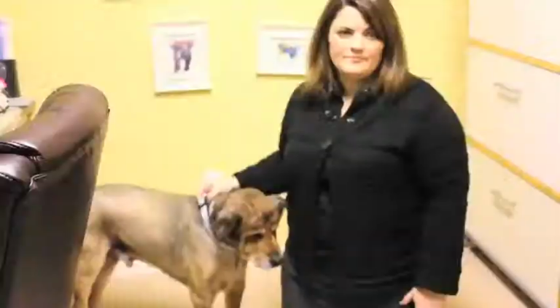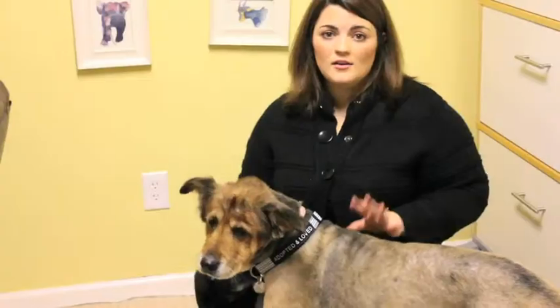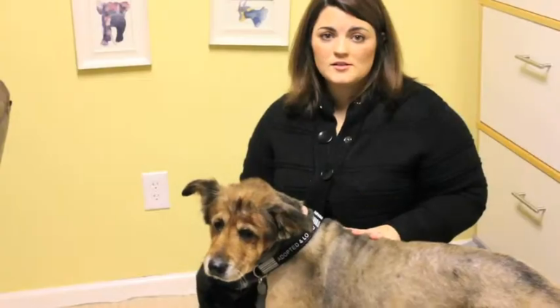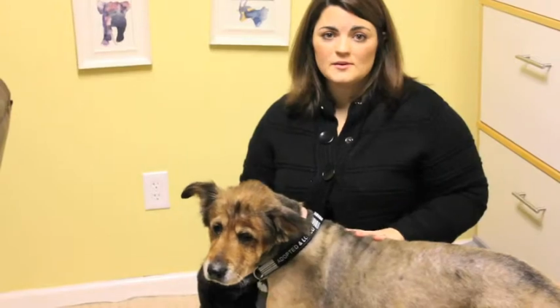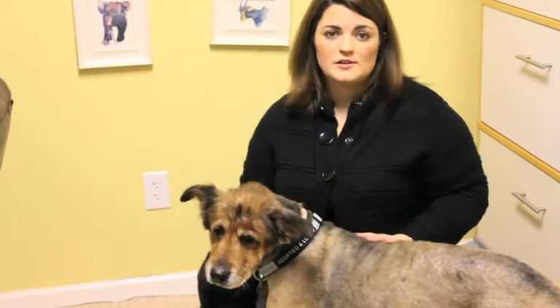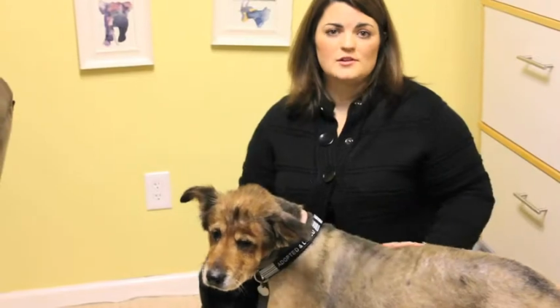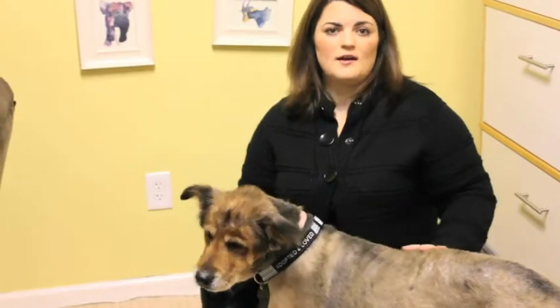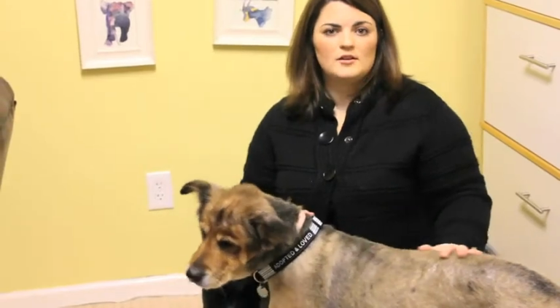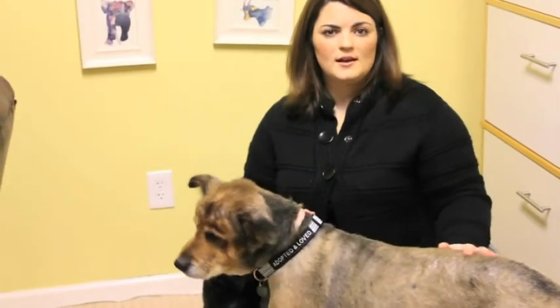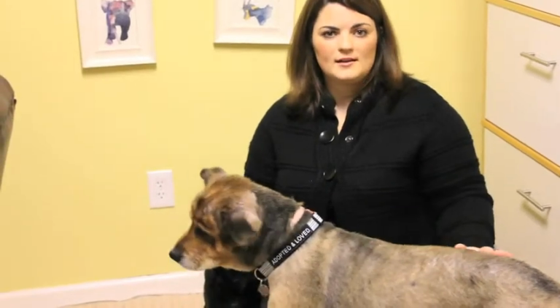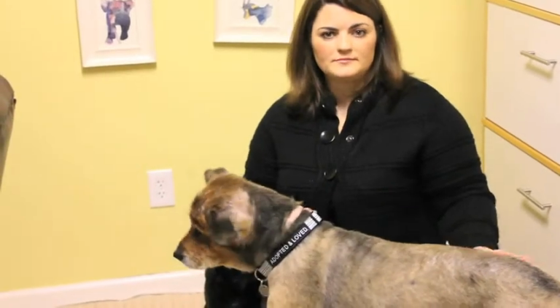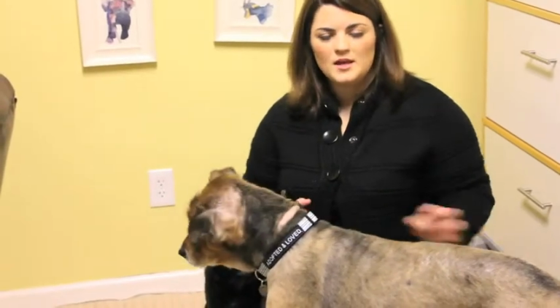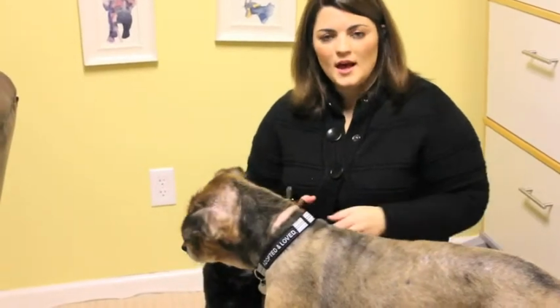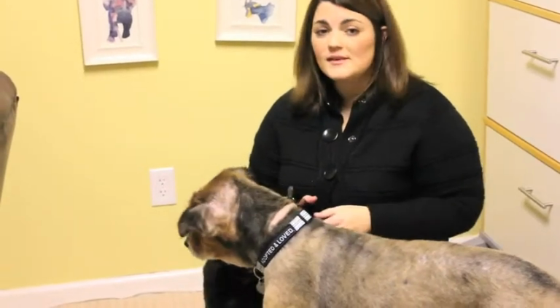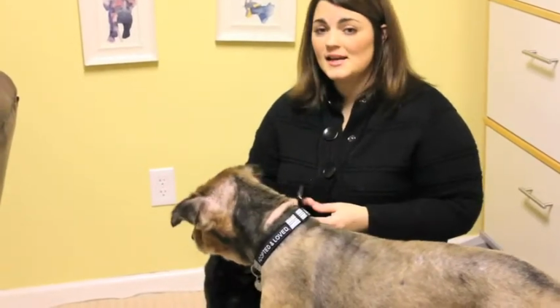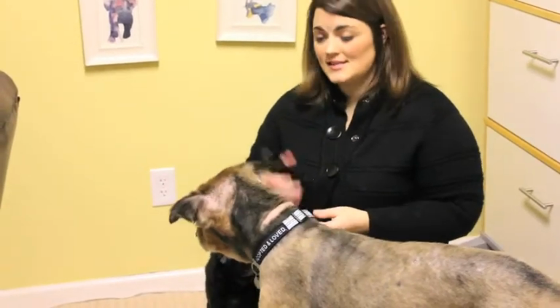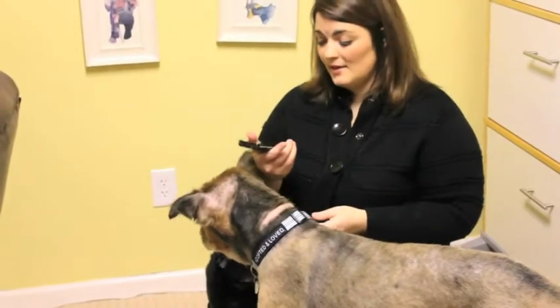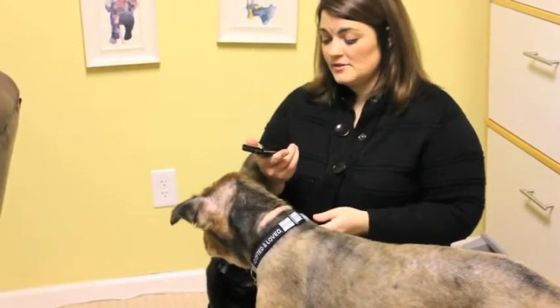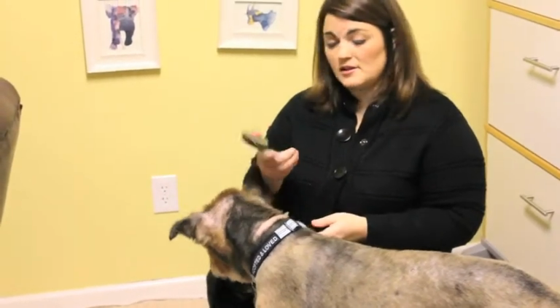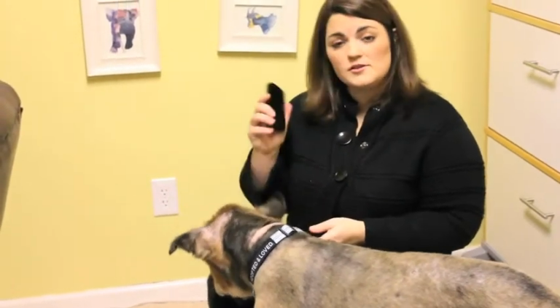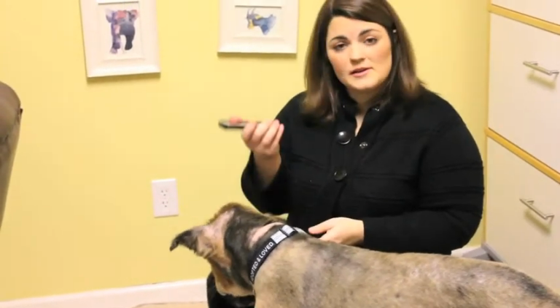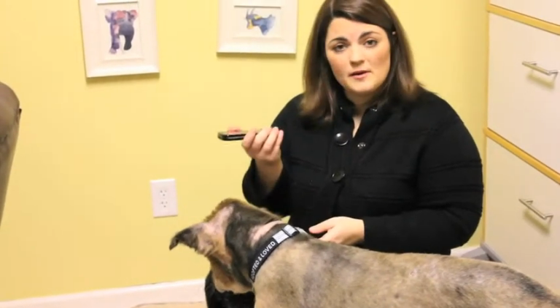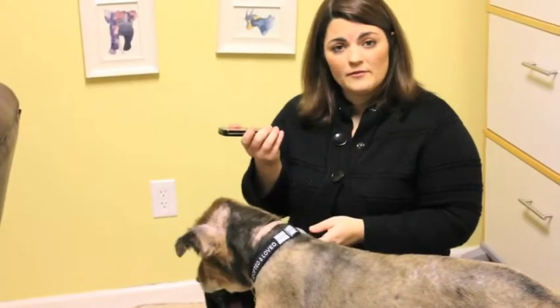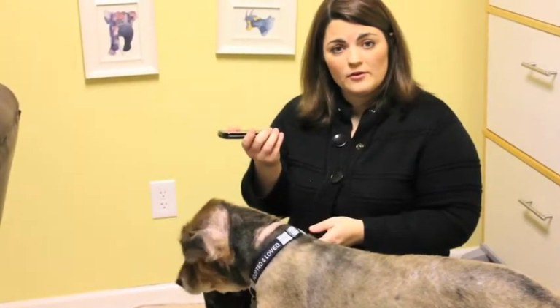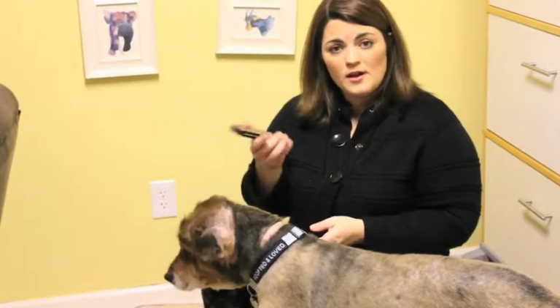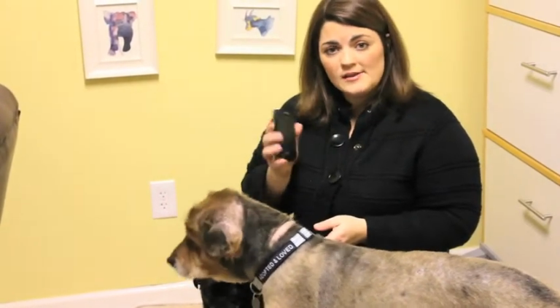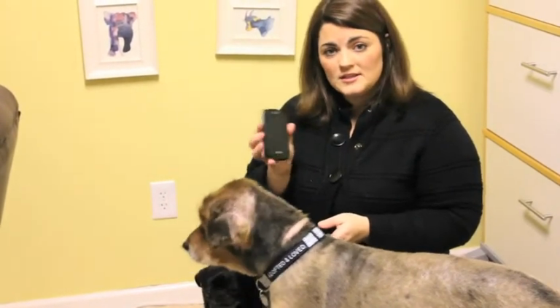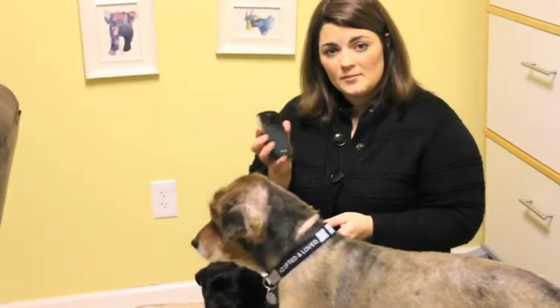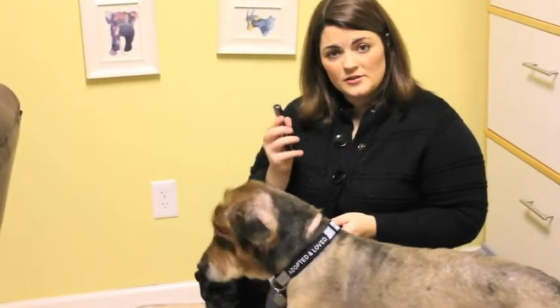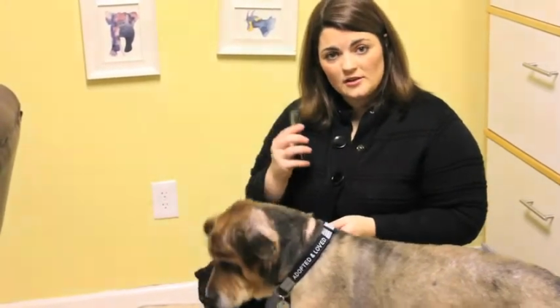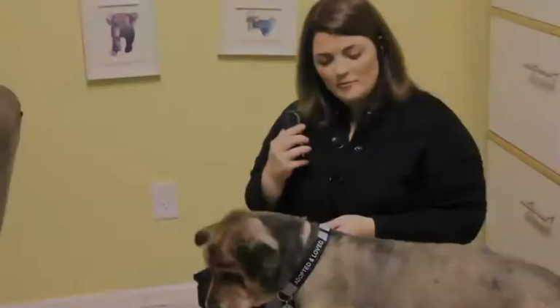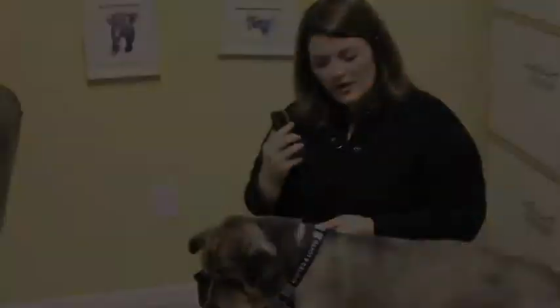You also want to make sure you have good lighting. In this case, I'm just going to use my smartphone to take a picture of Buddy.